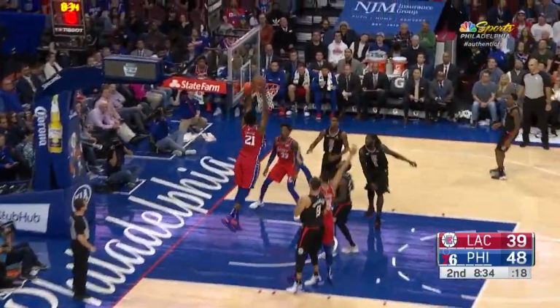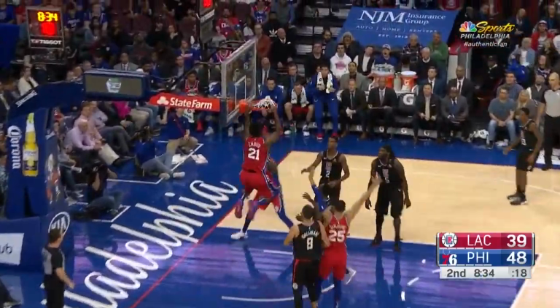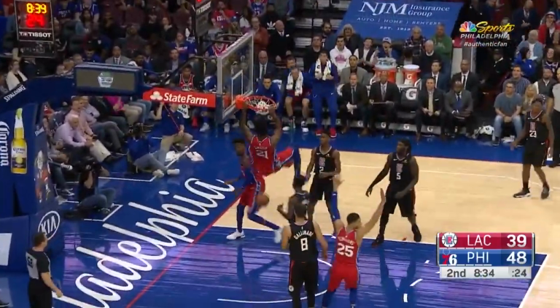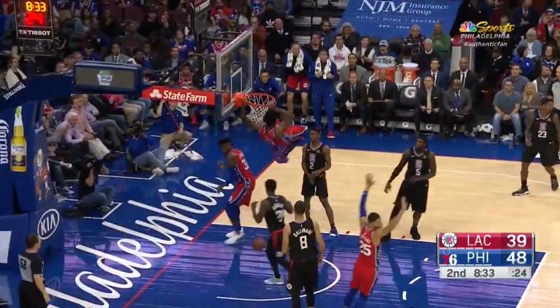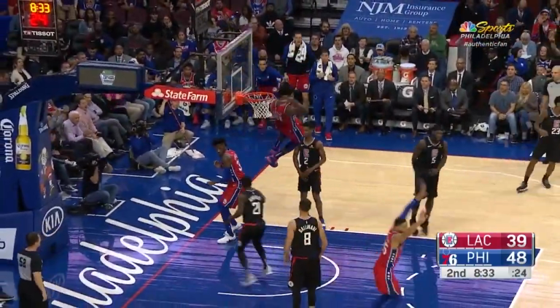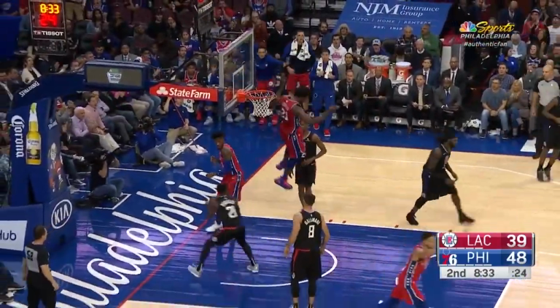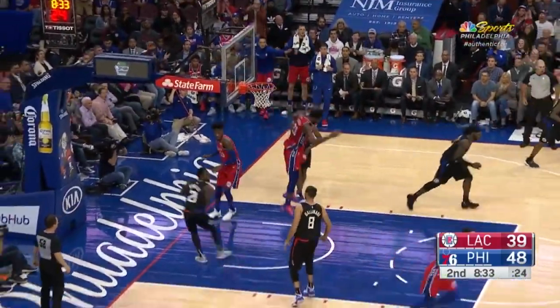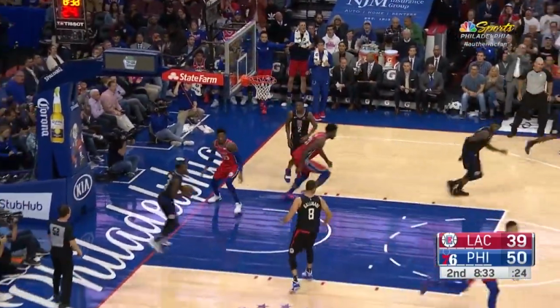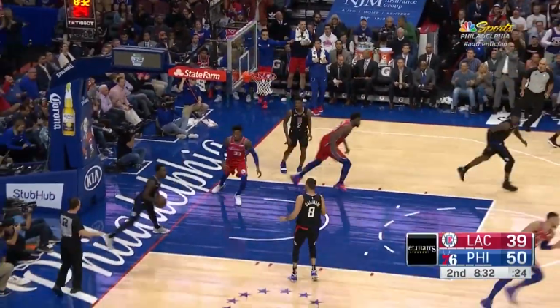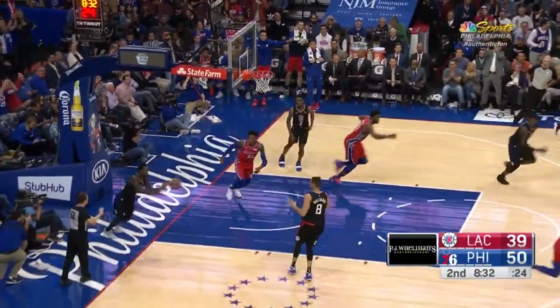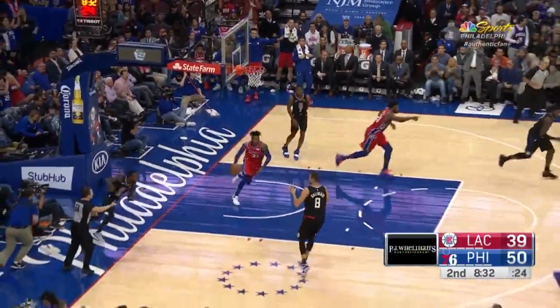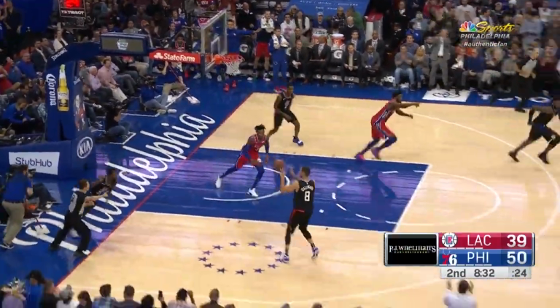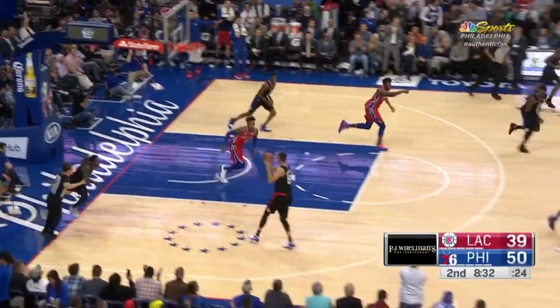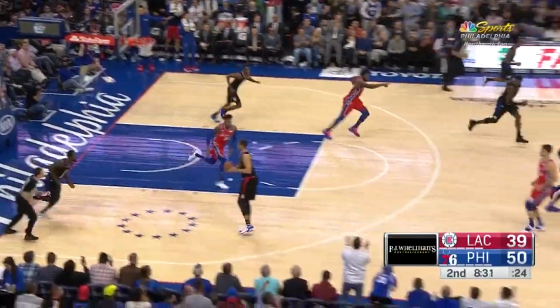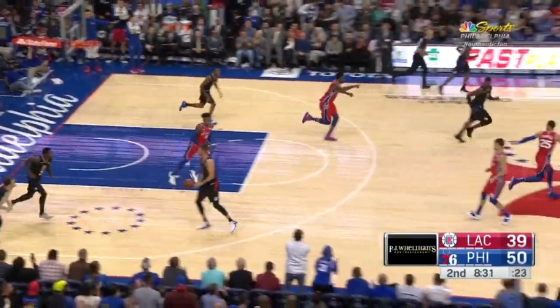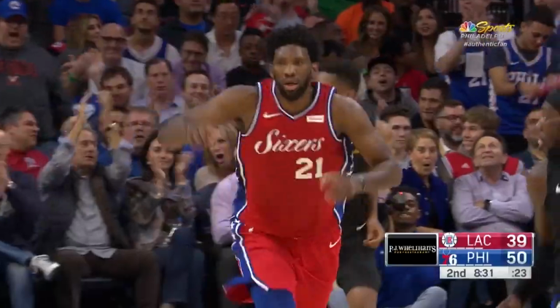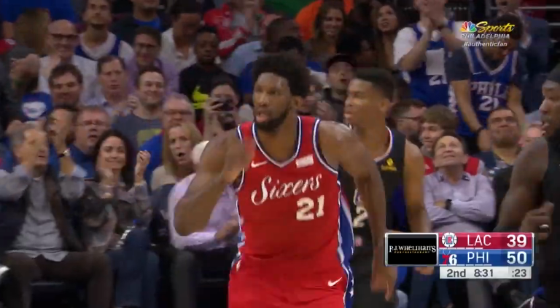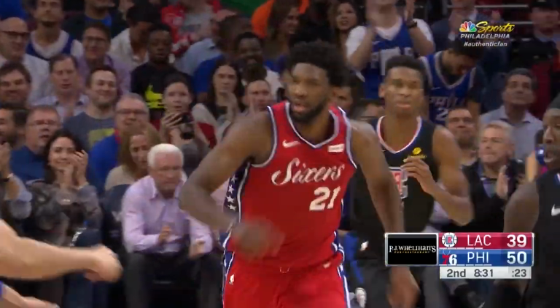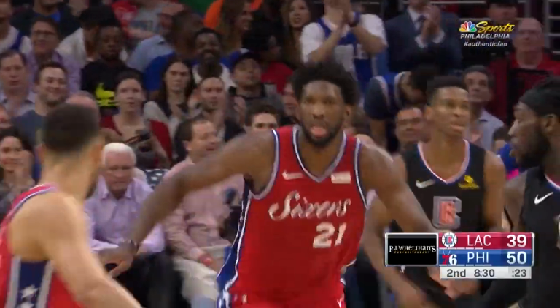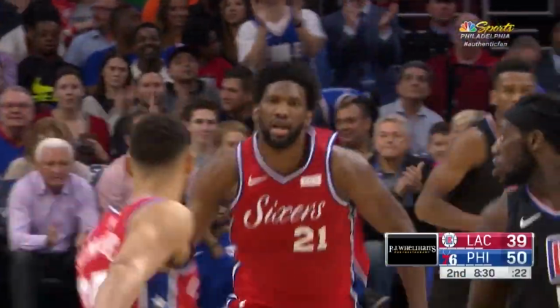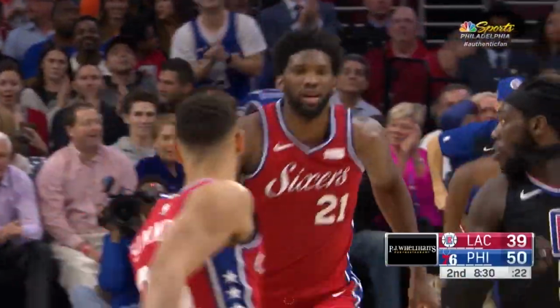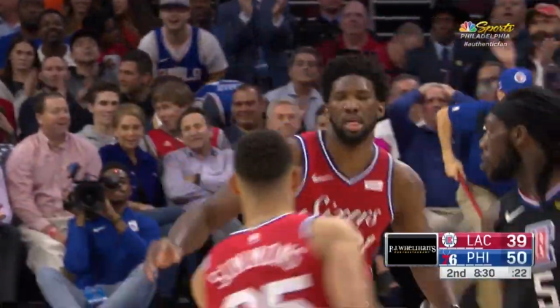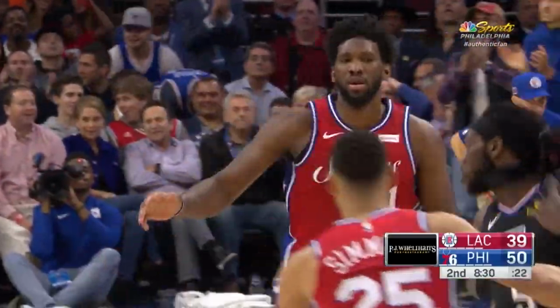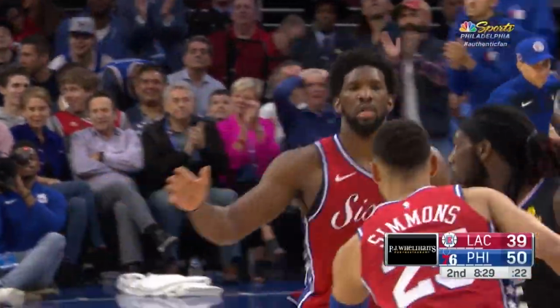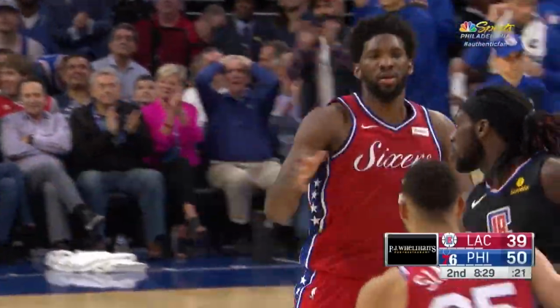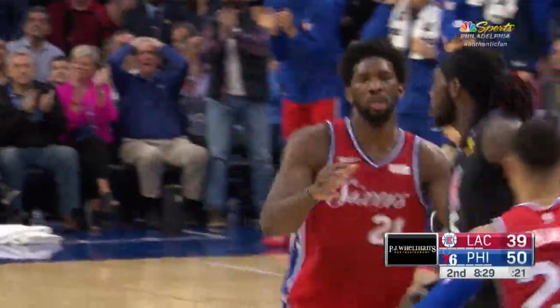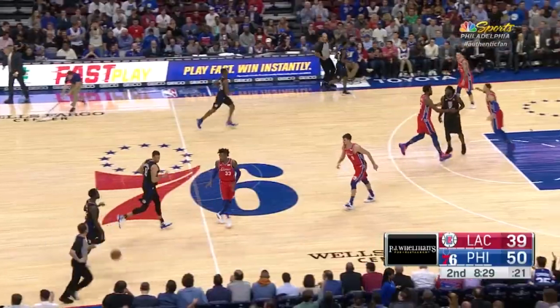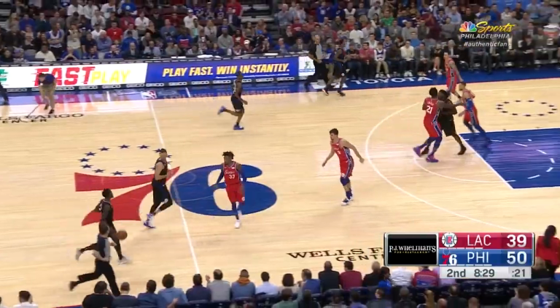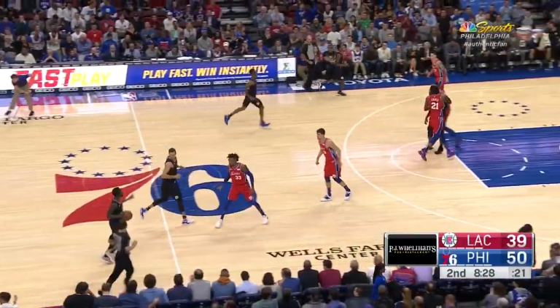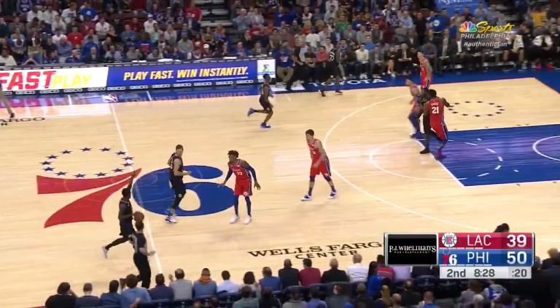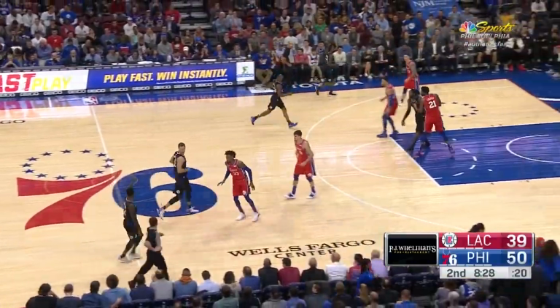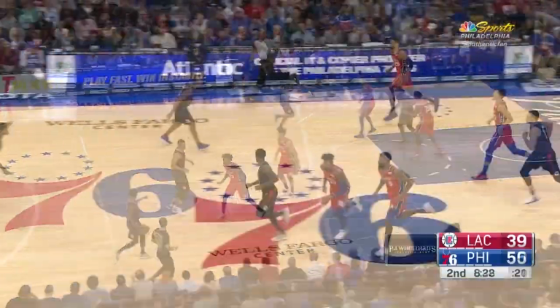Embiid! Oh, you saw that dunk coming! He beat the big fella — and why not? He's got 19 already.